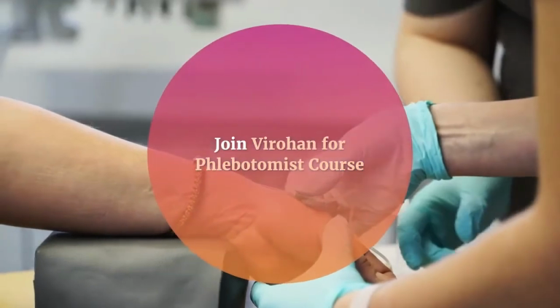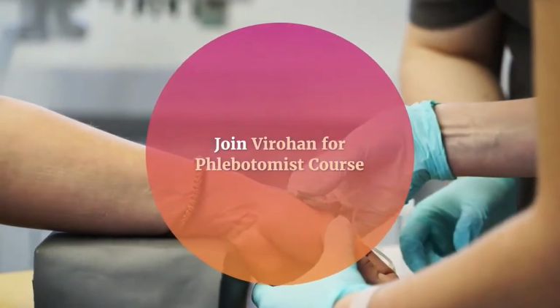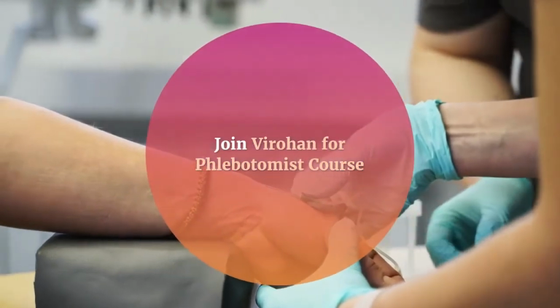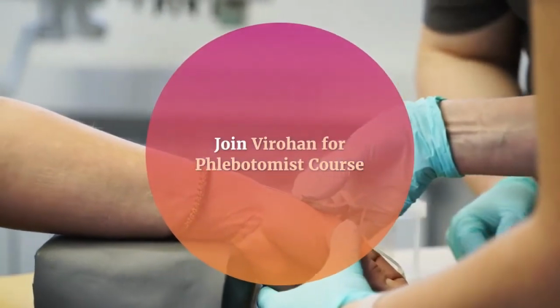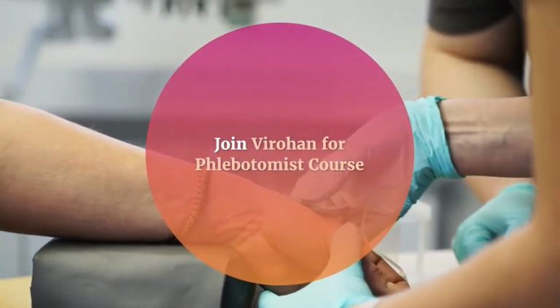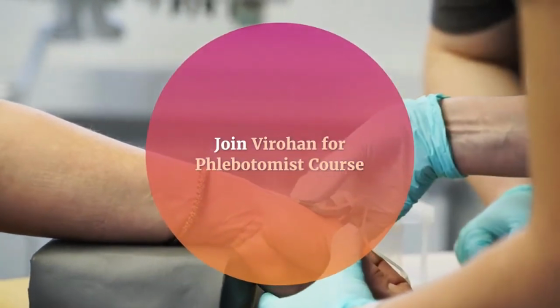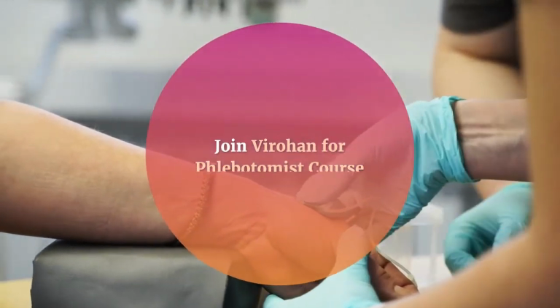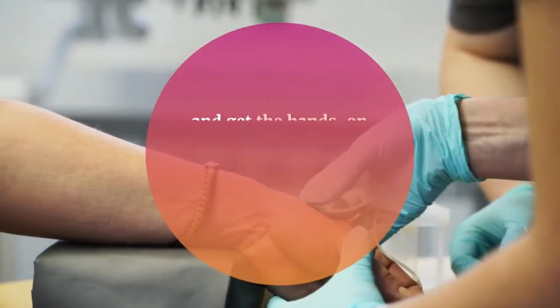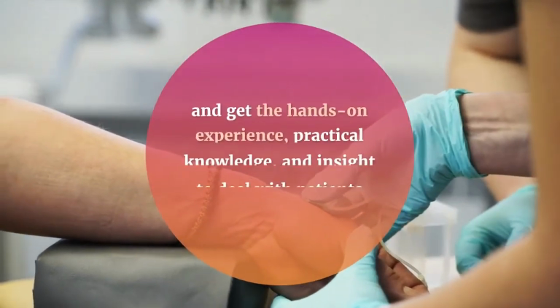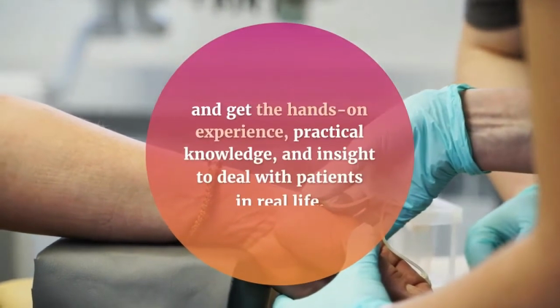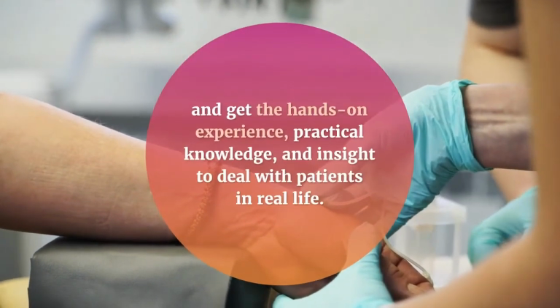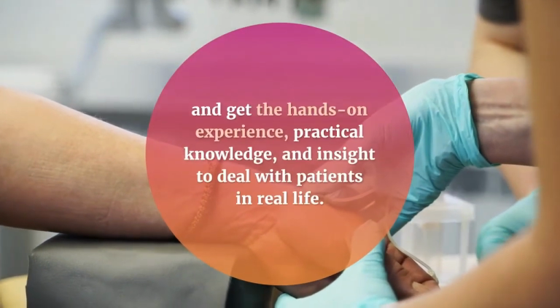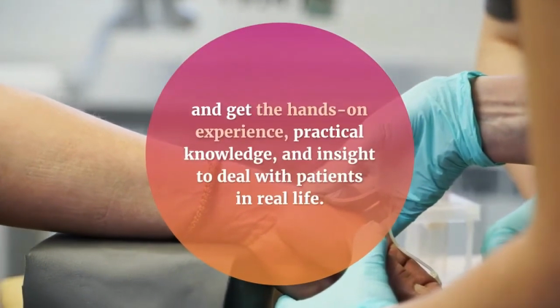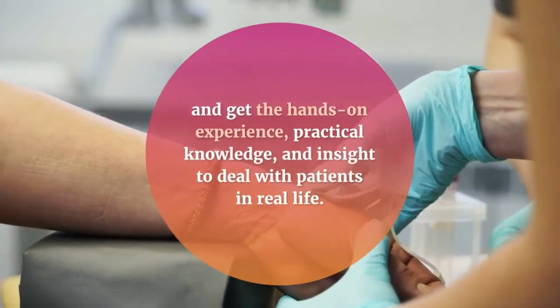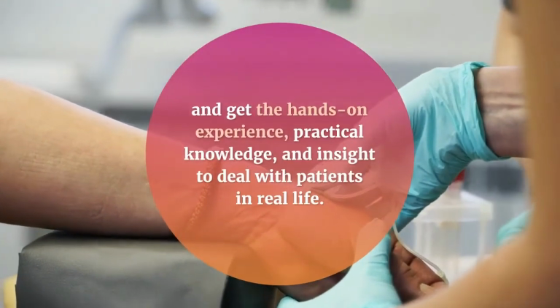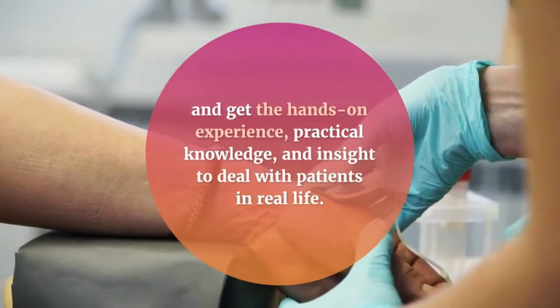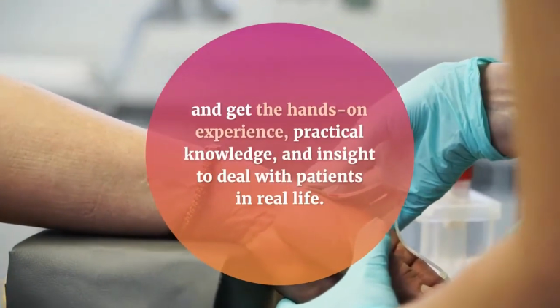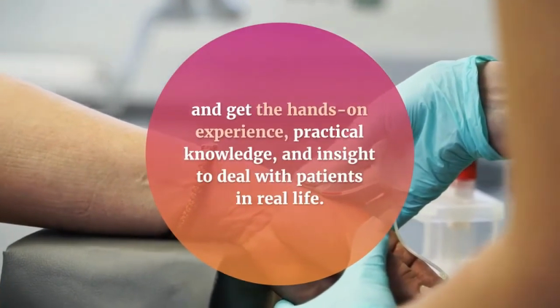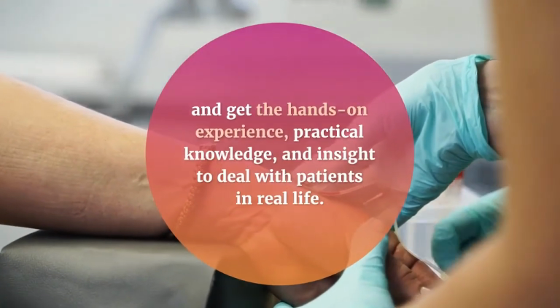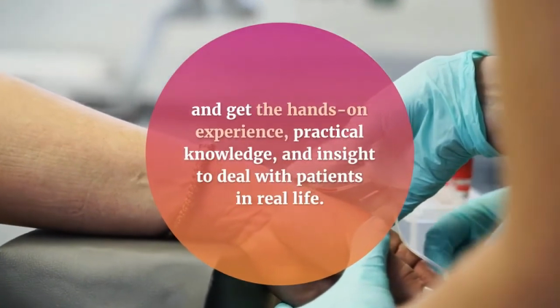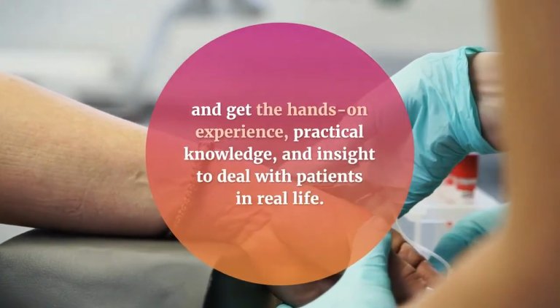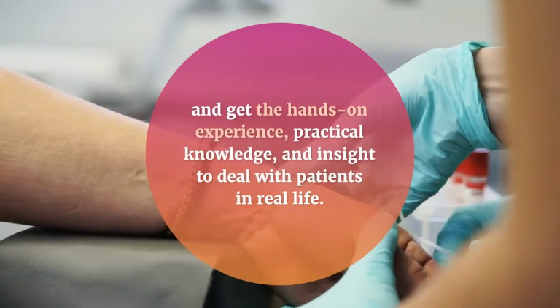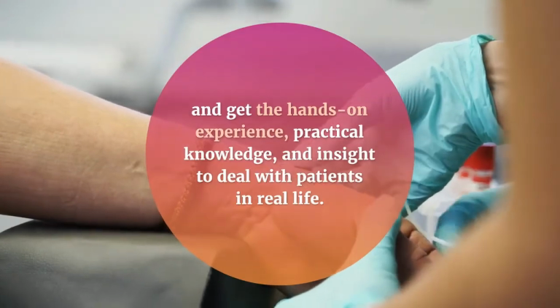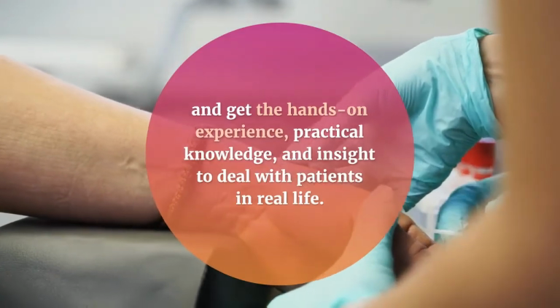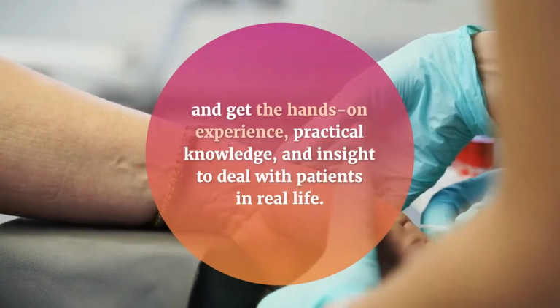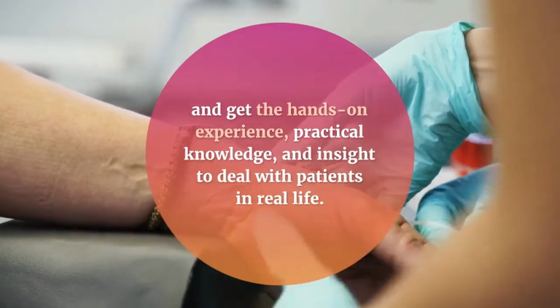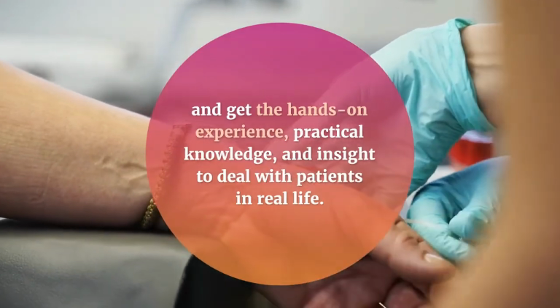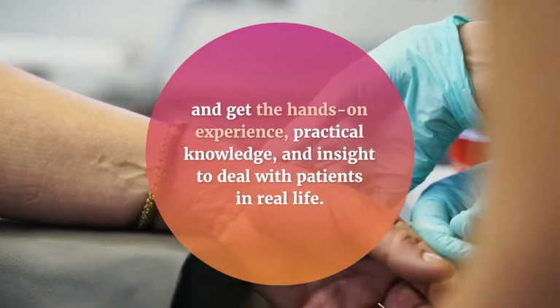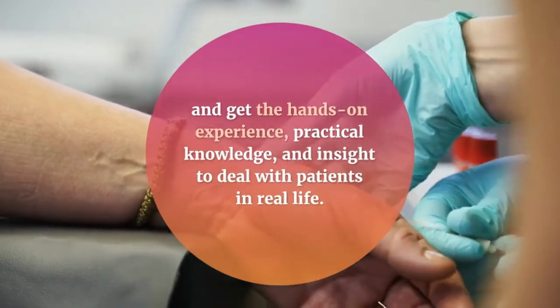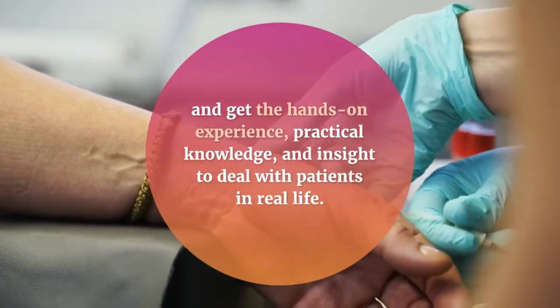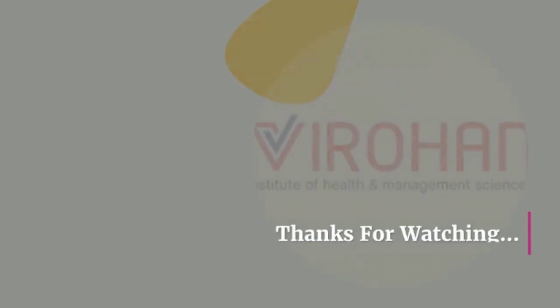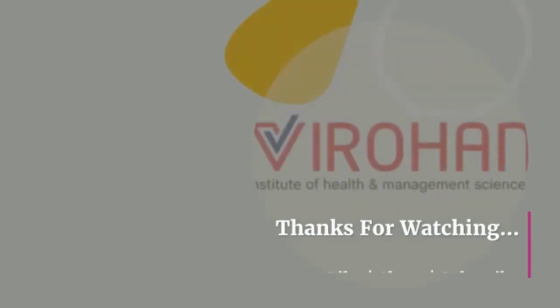Join Vyrahan for the phlebotomist course and get hands-on experience, practical knowledge, and the insight to deal with patients in real life.